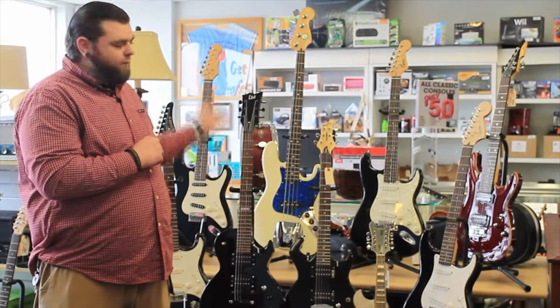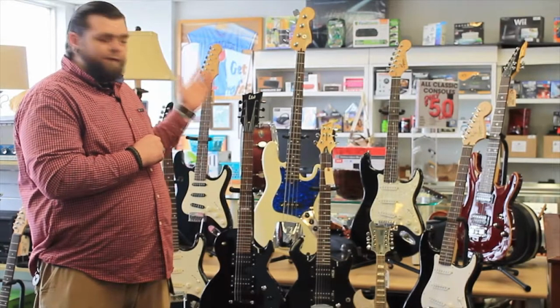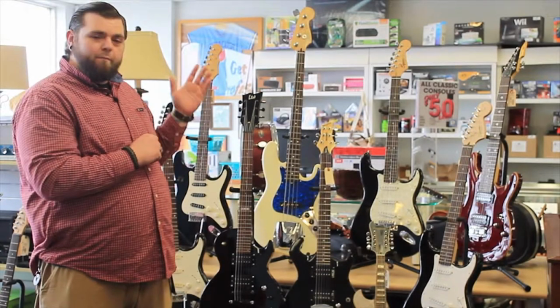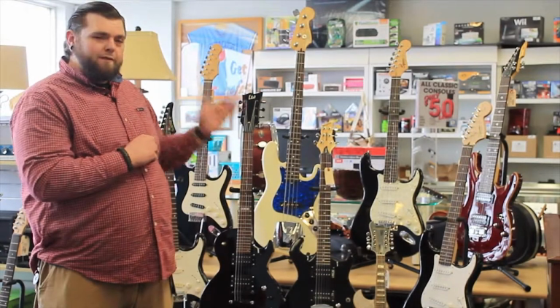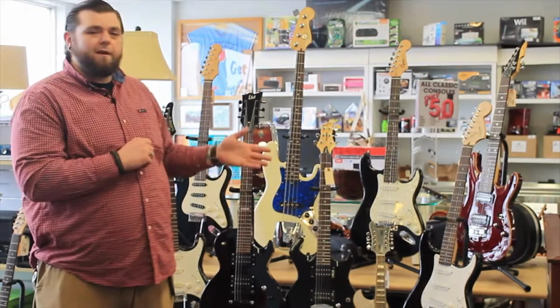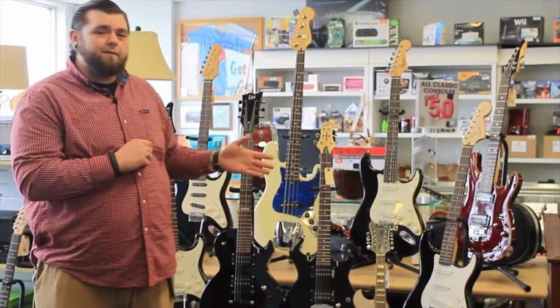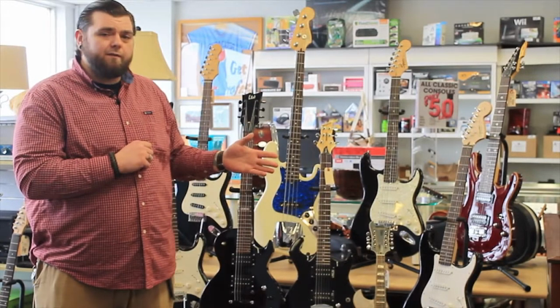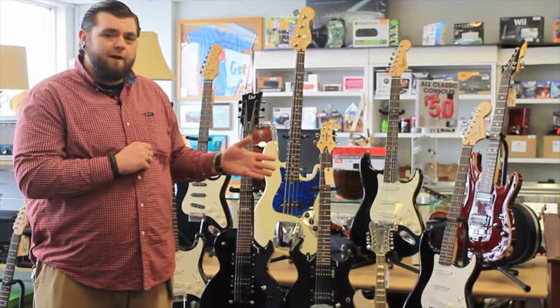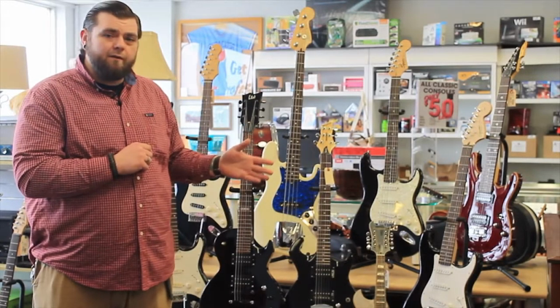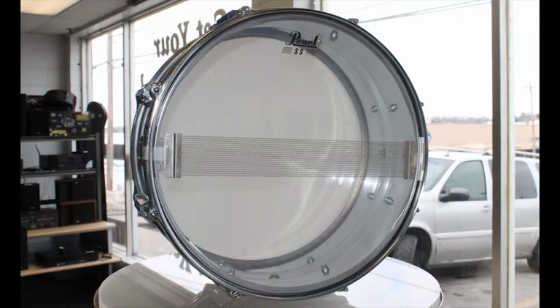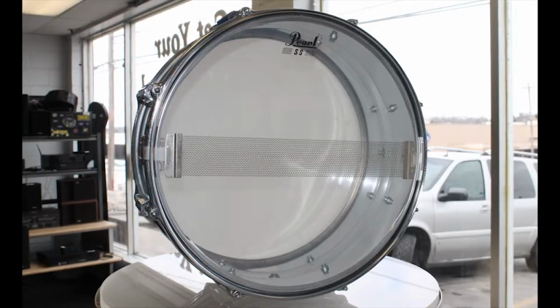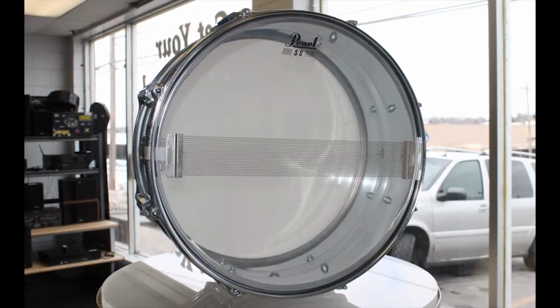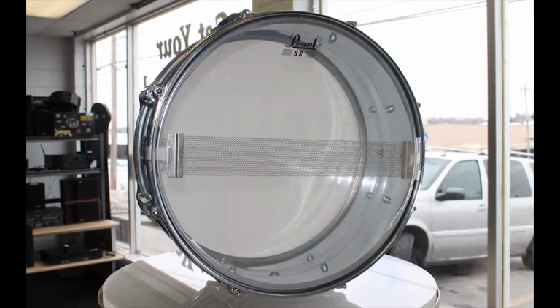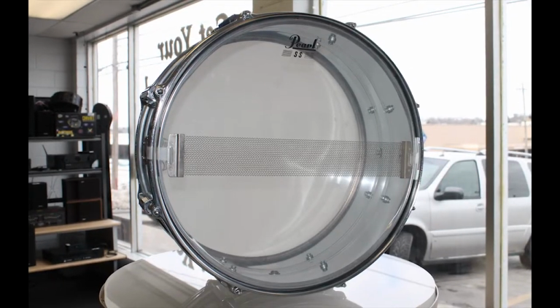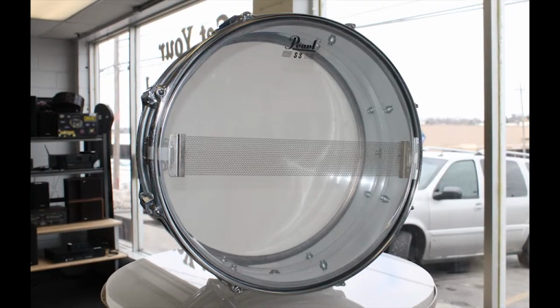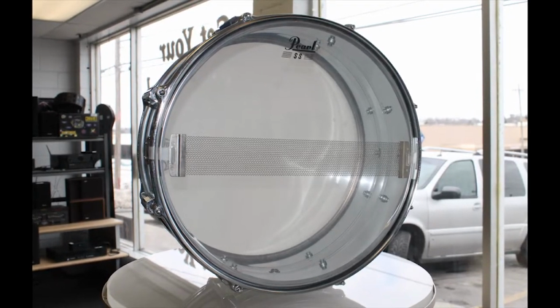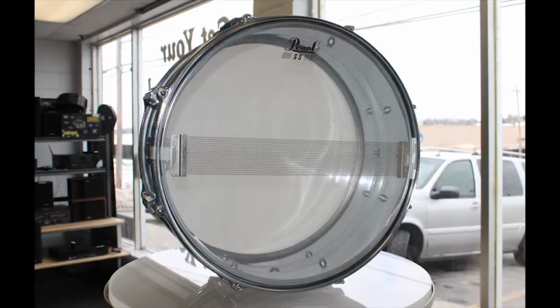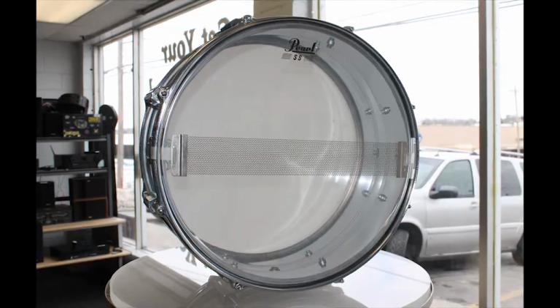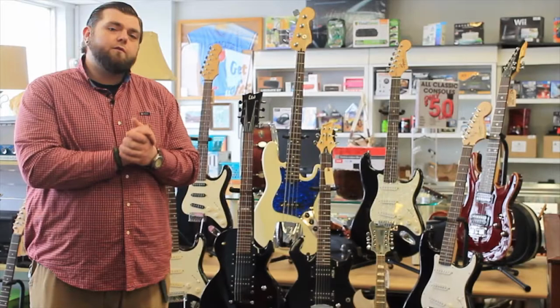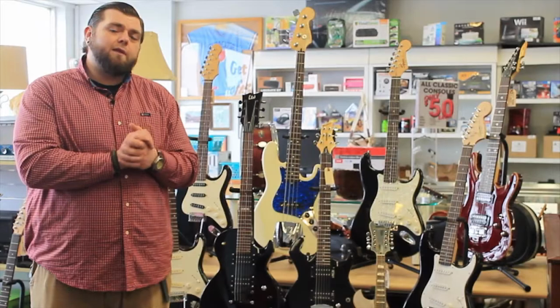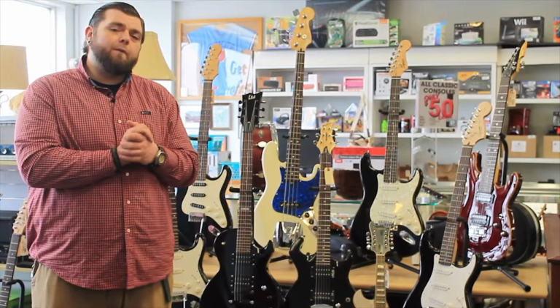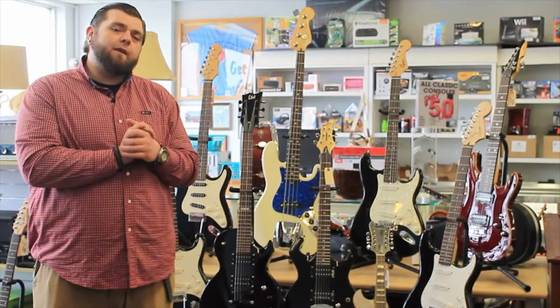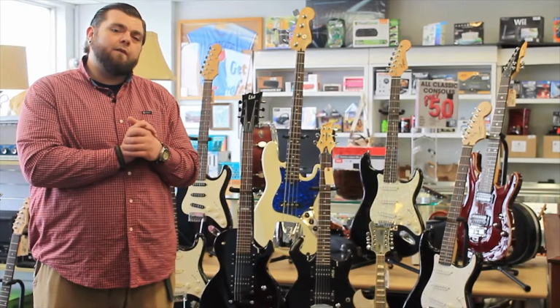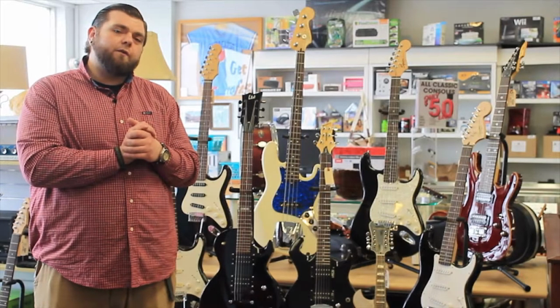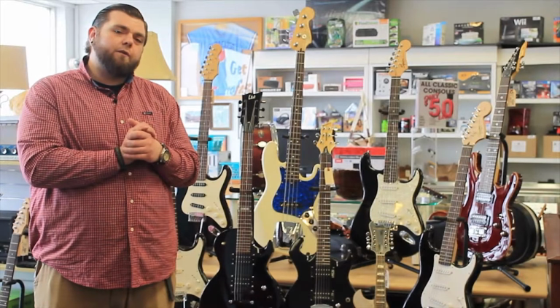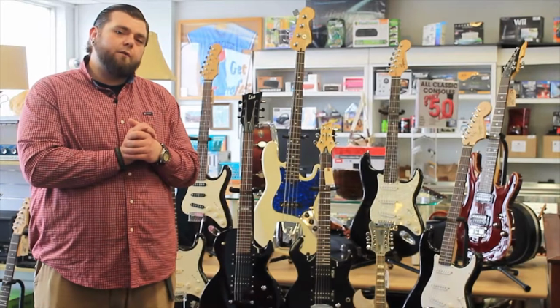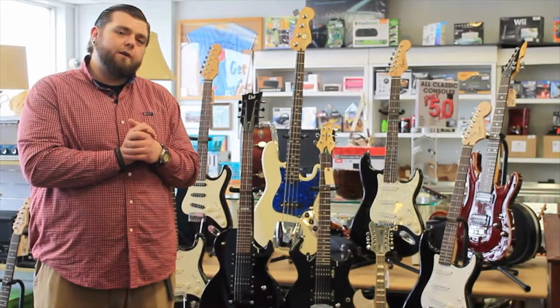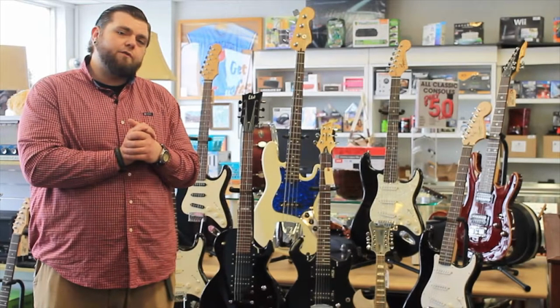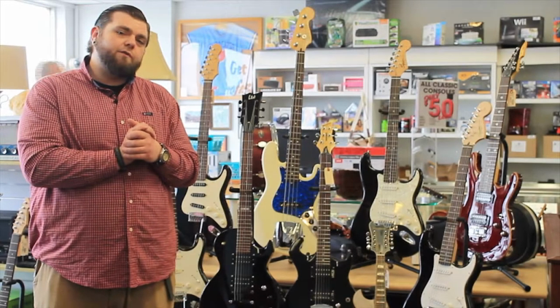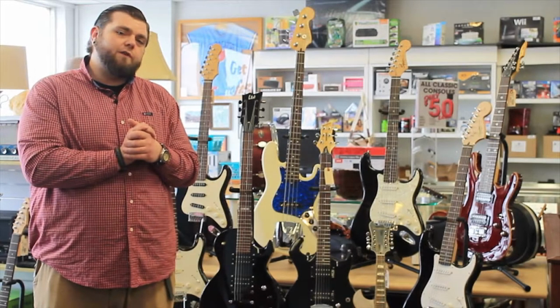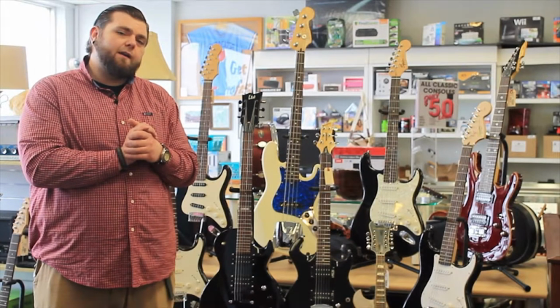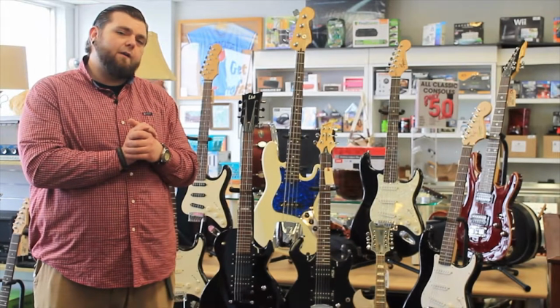We have the best prices around and some of the most amazing instruments. So stop in any of our three locations and check it out.